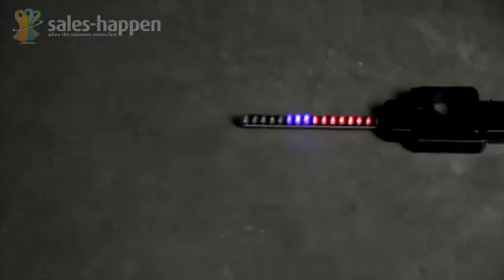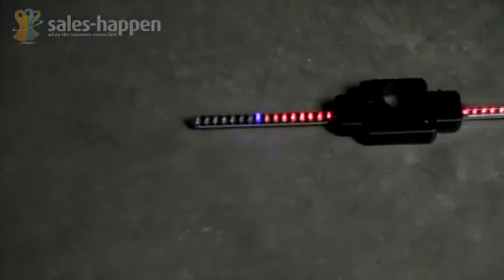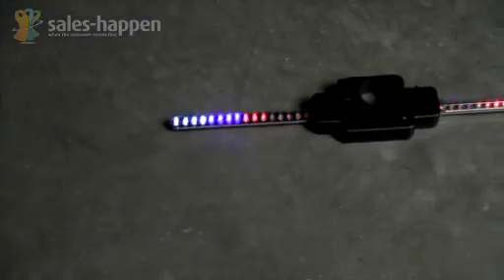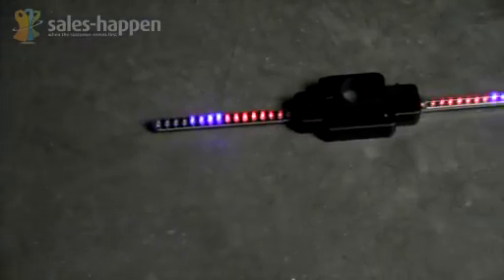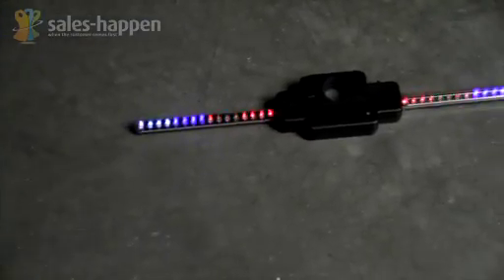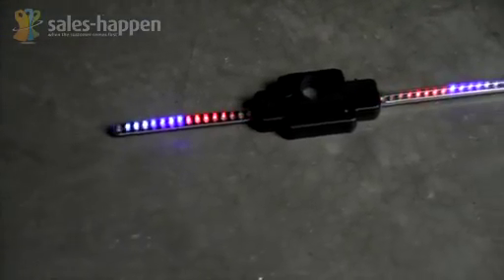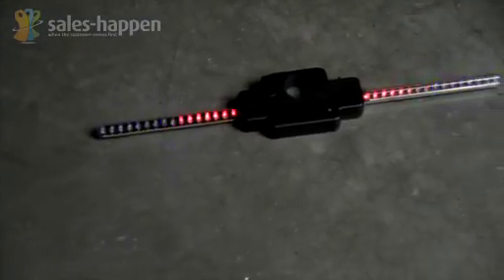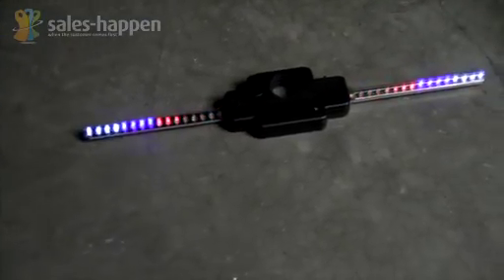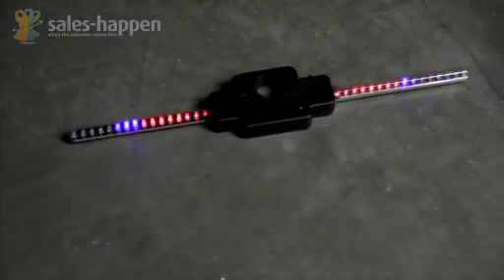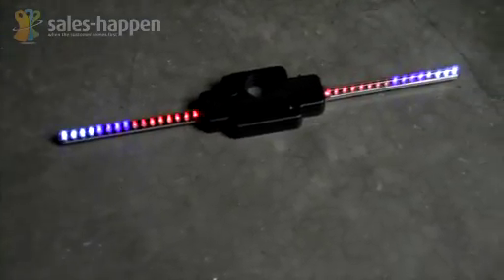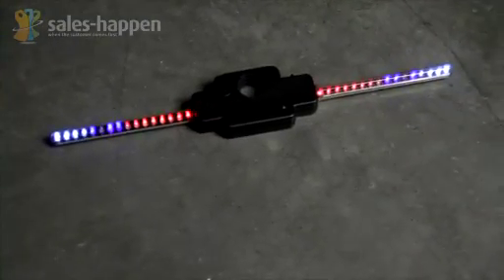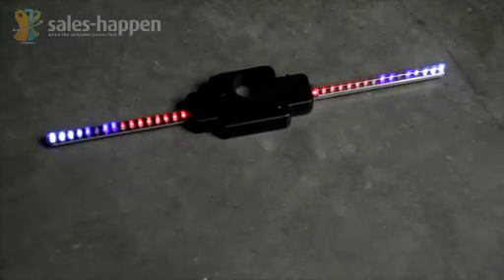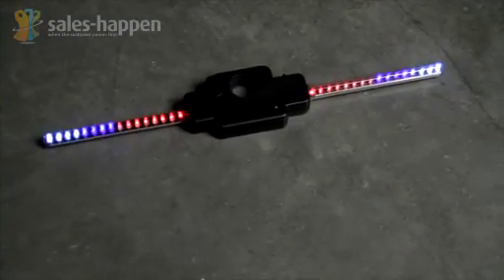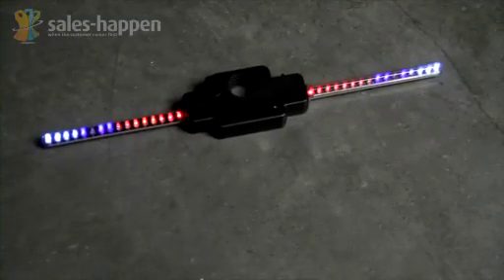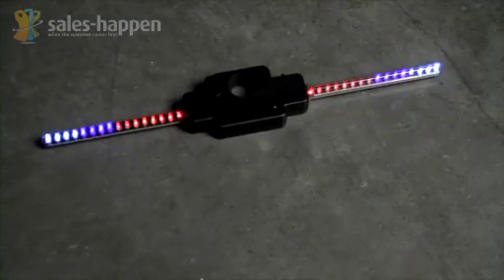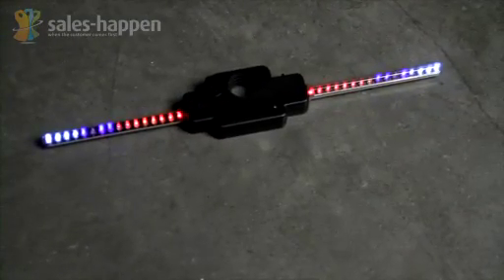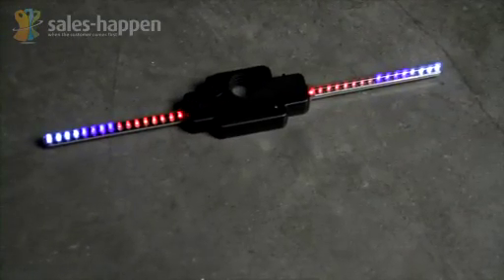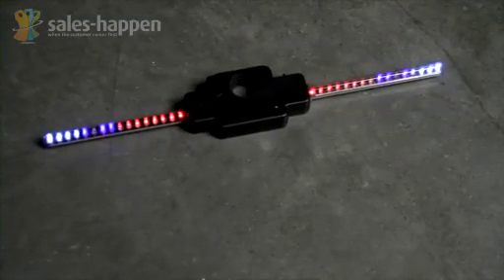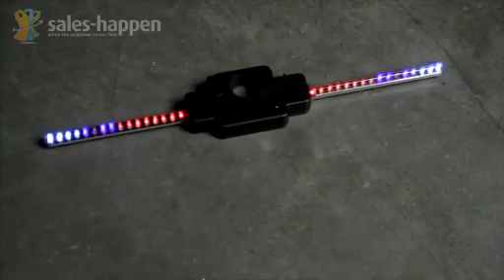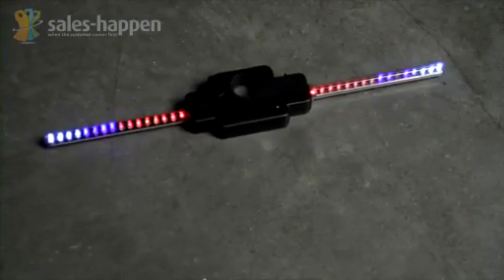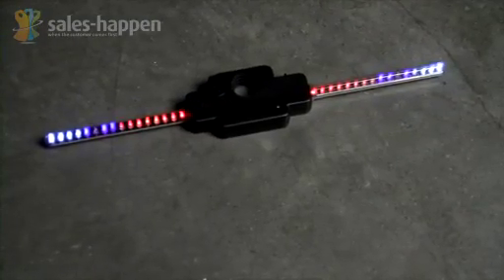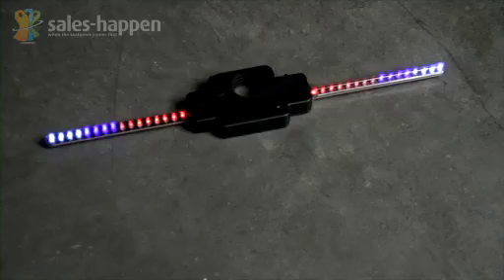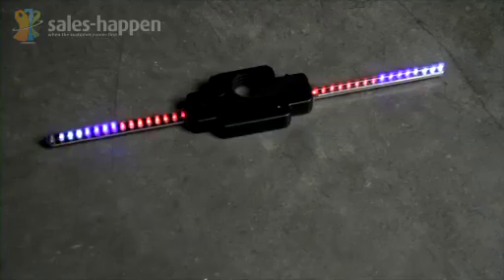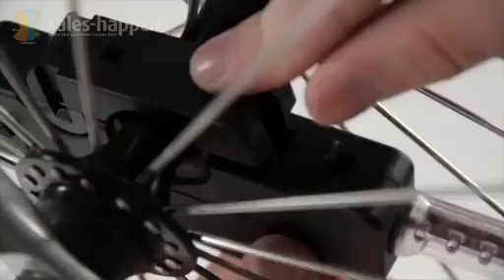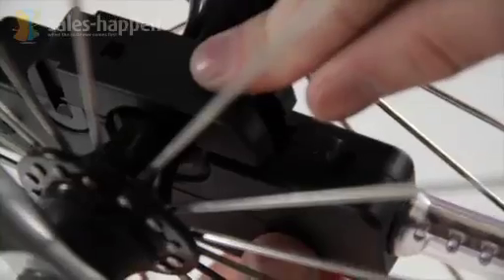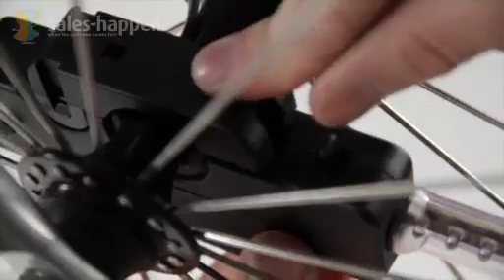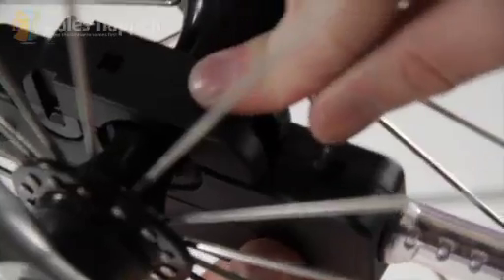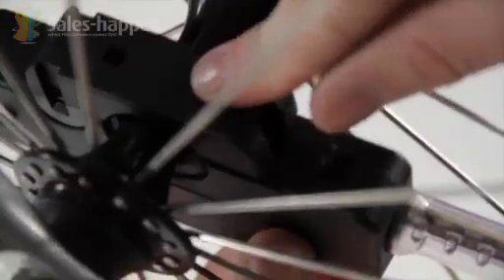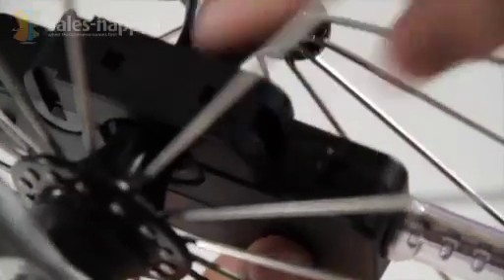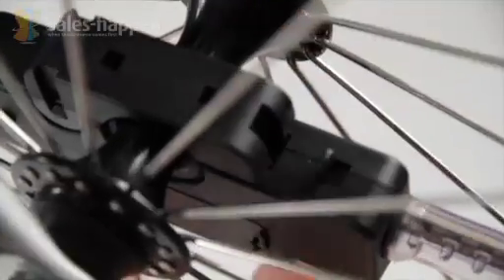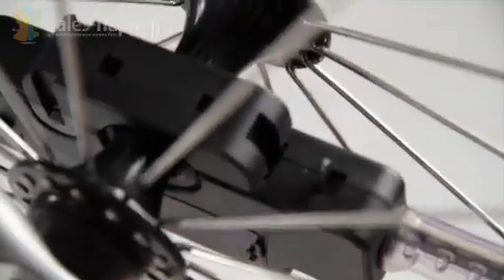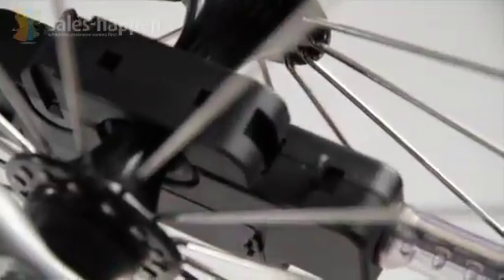The Light Show Roller is a simple, efficient, long-lasting LED light that attaches to the hub of your bicycle wheel.